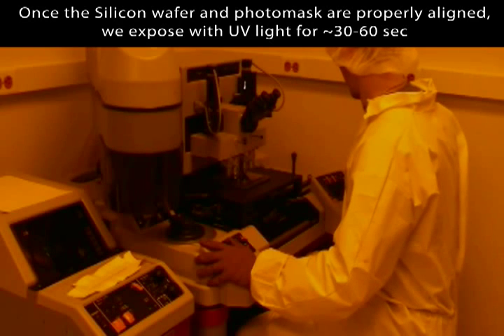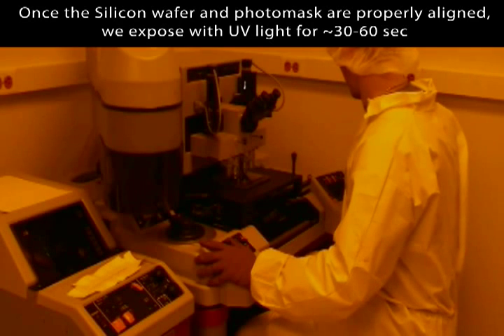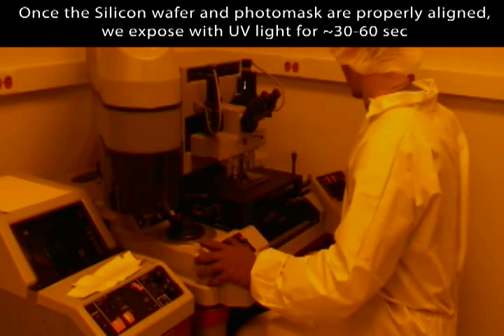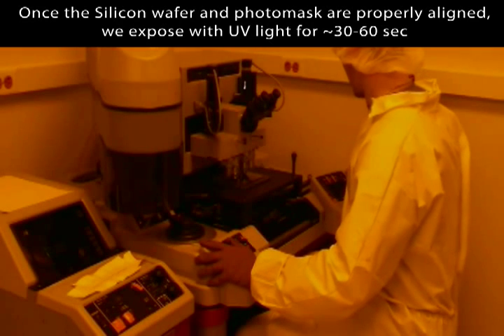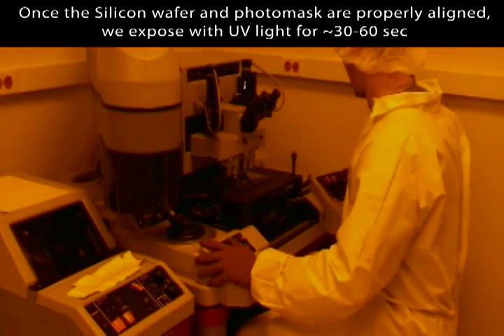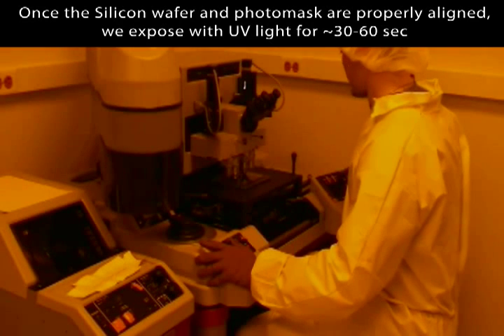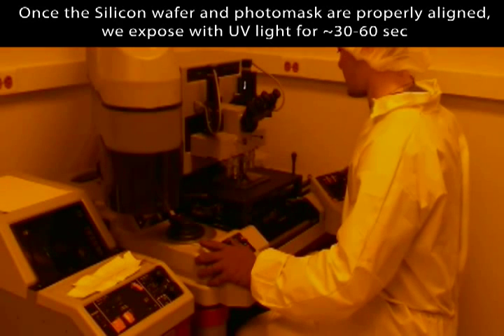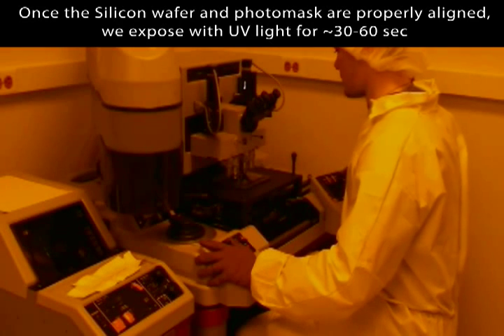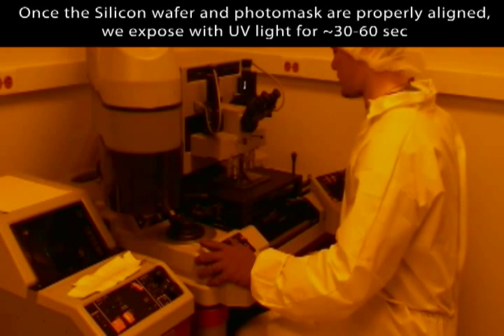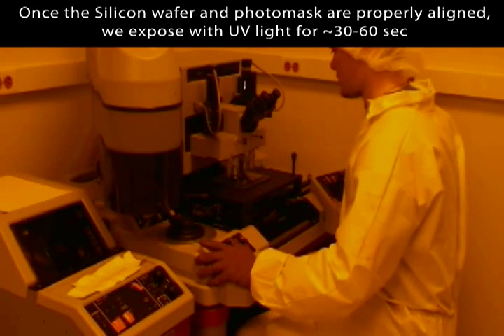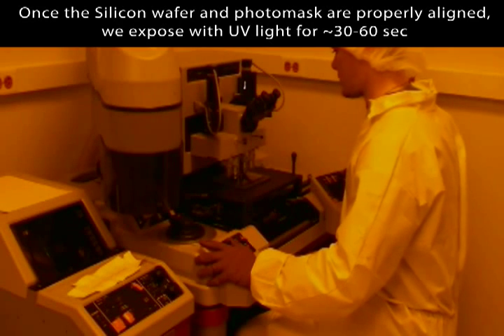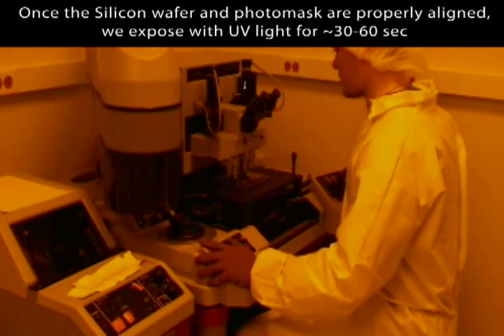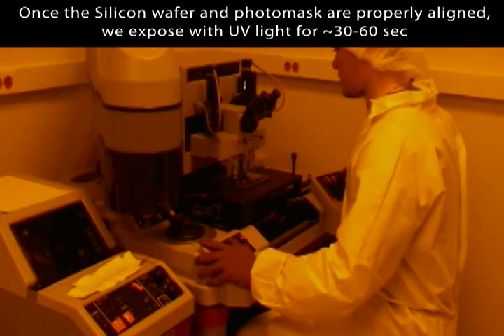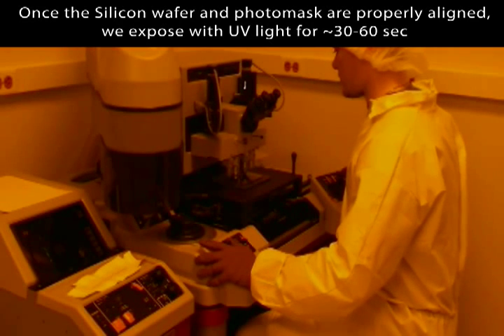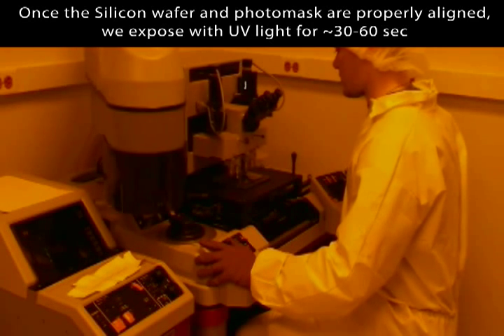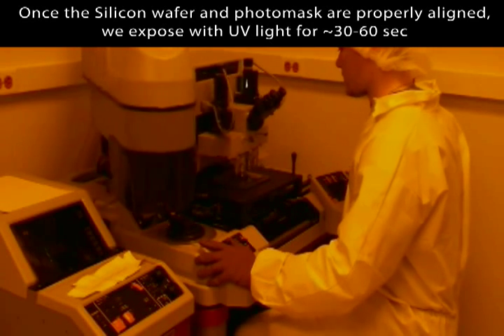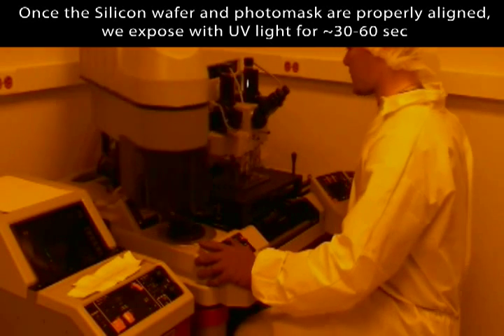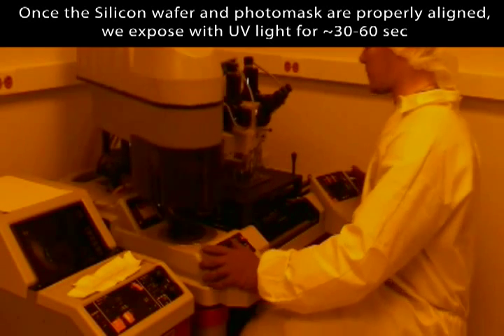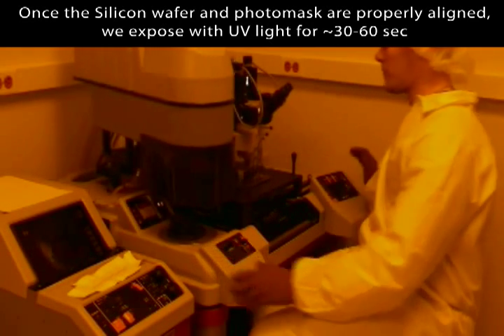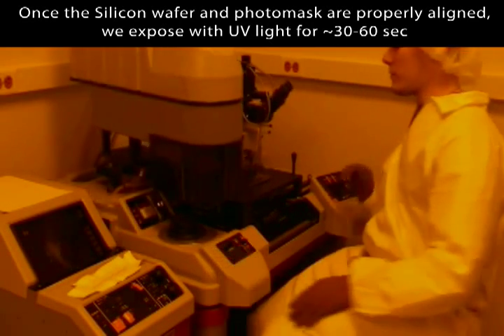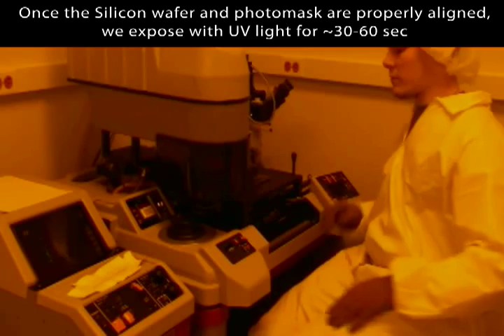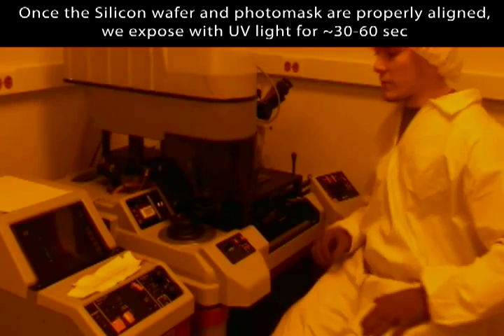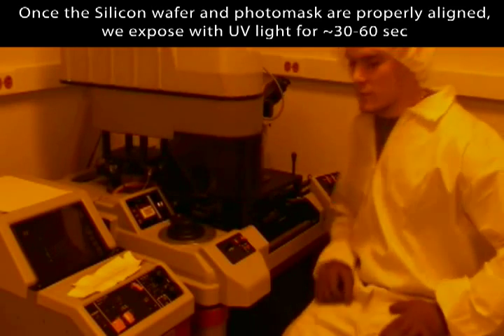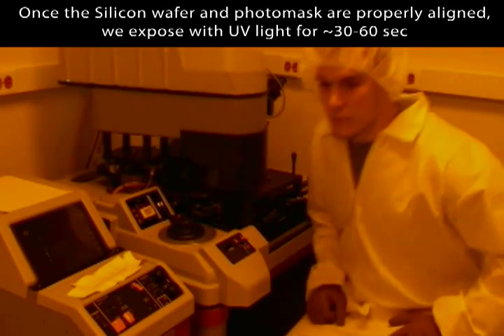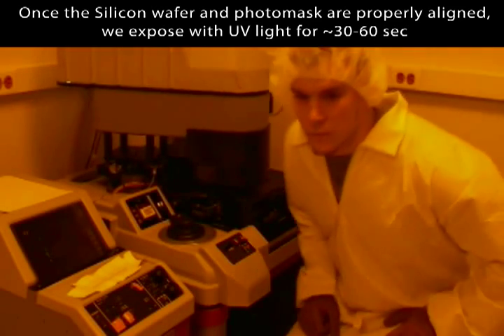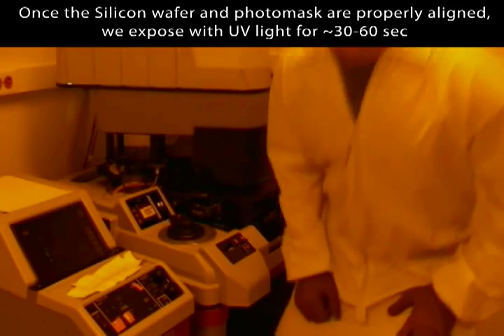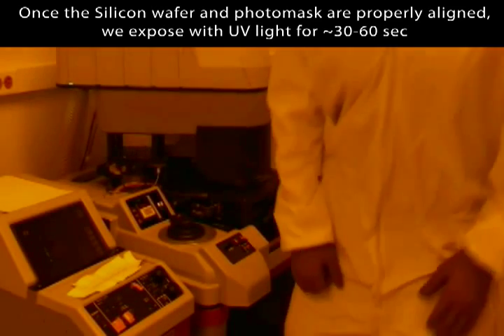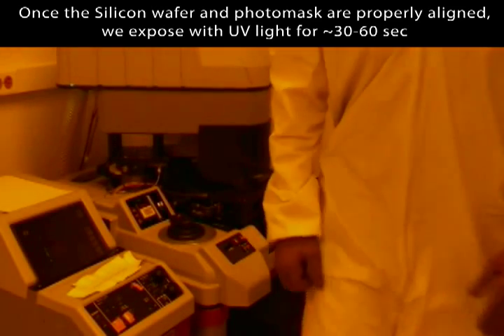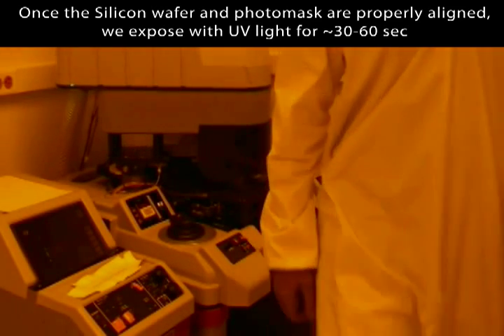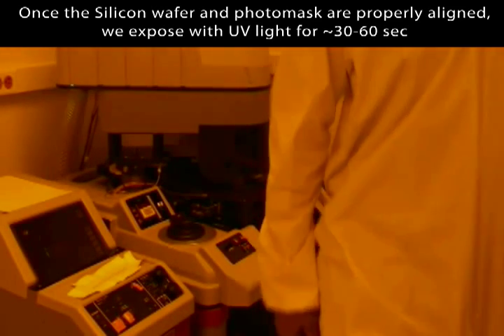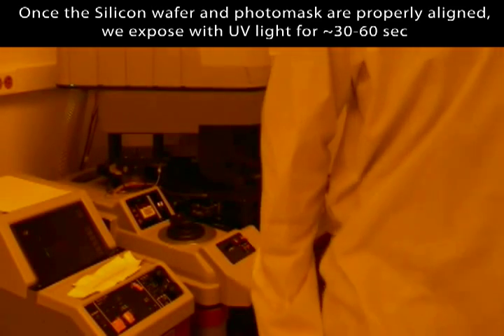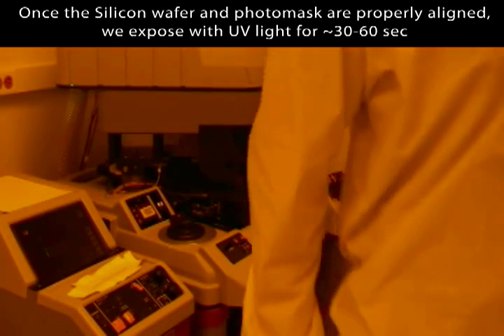Once the silicon wafer and photo mask are properly aligned, we expose with UV light for approximately 30 to 60 seconds.